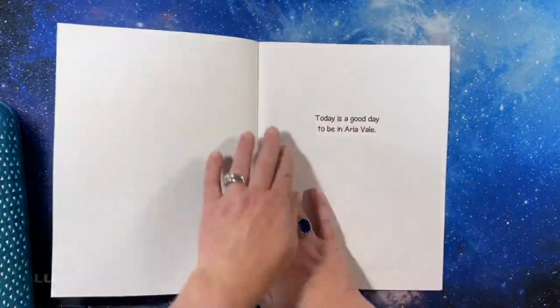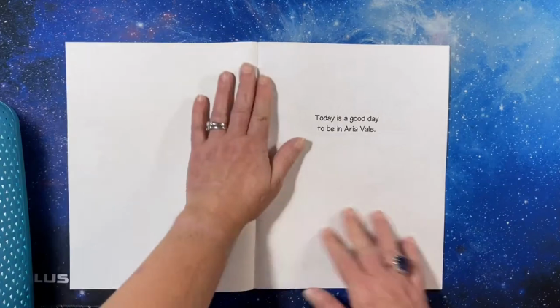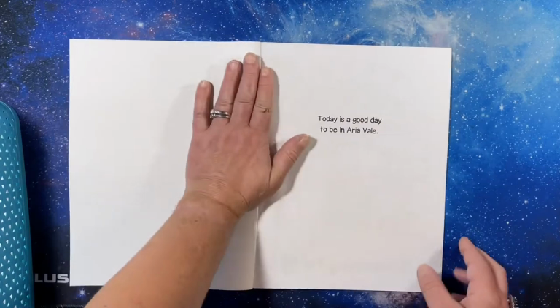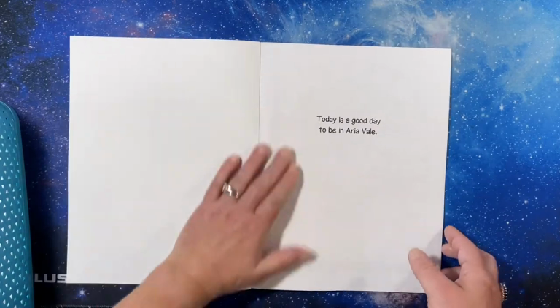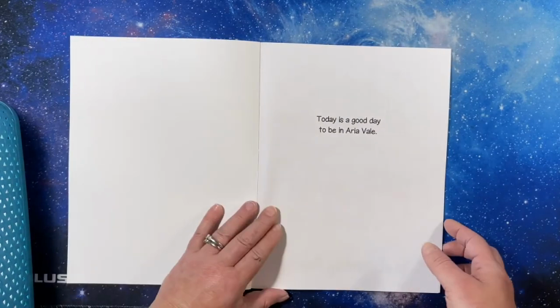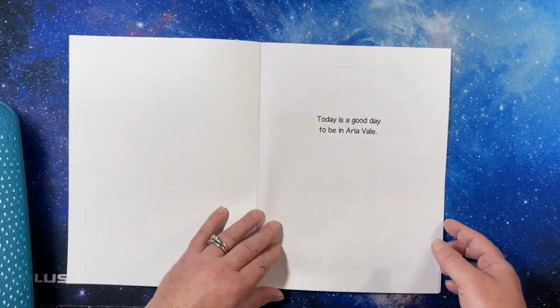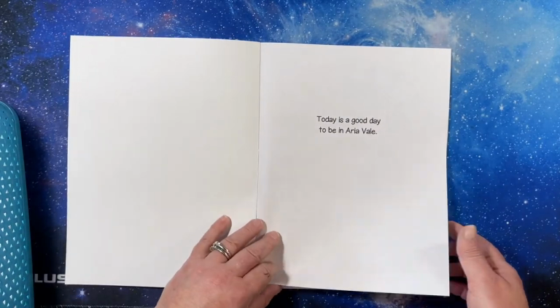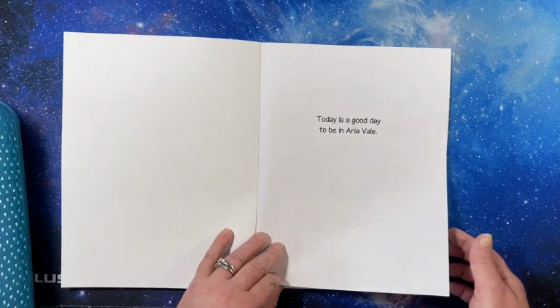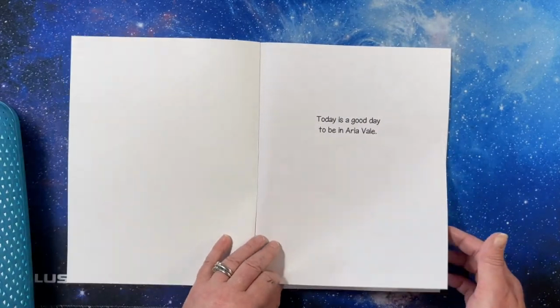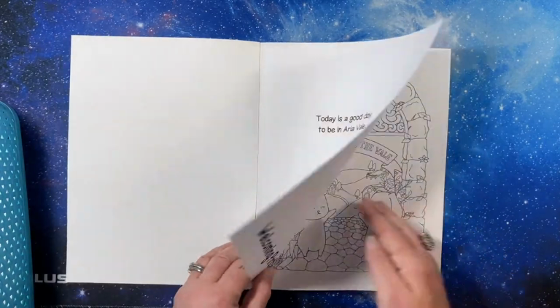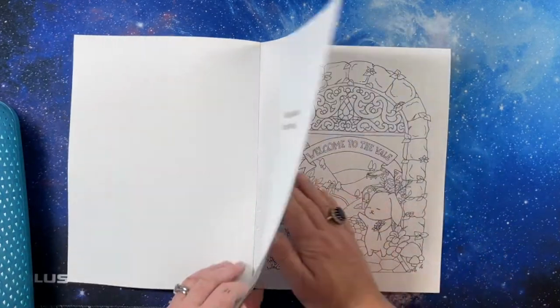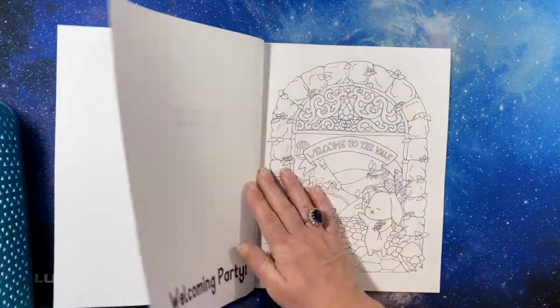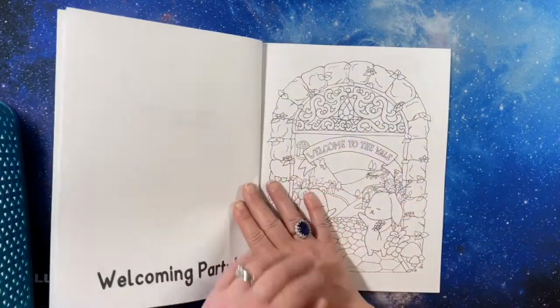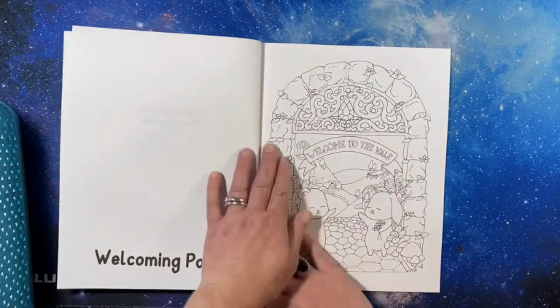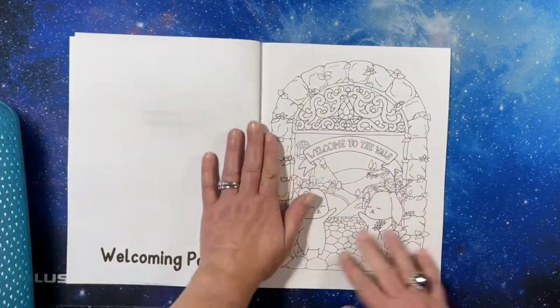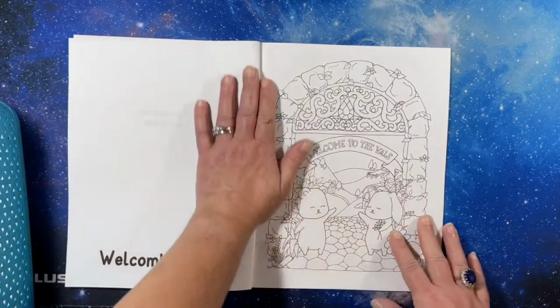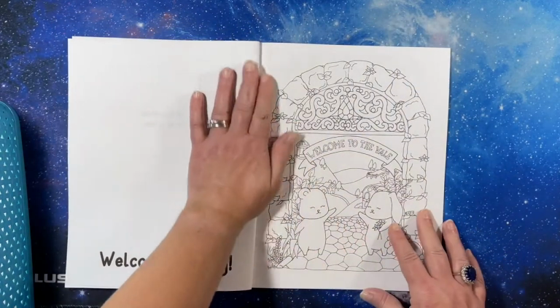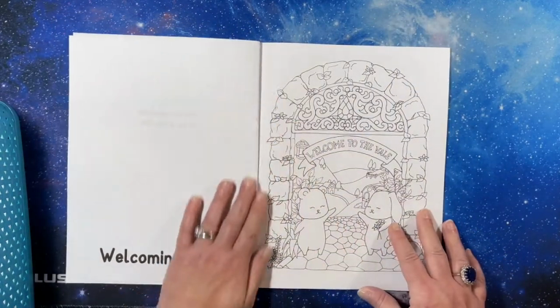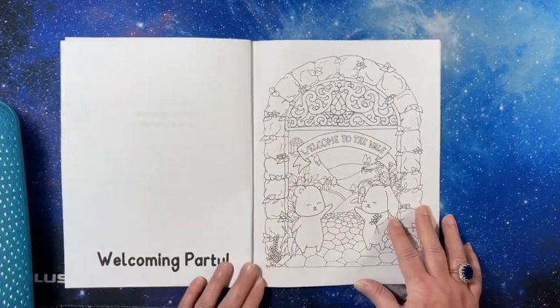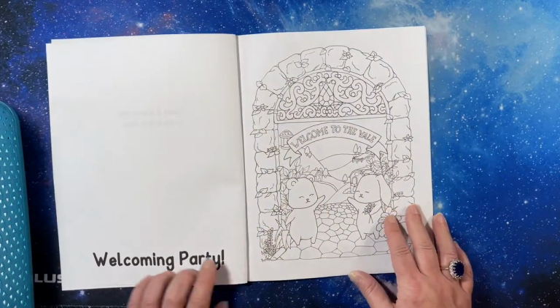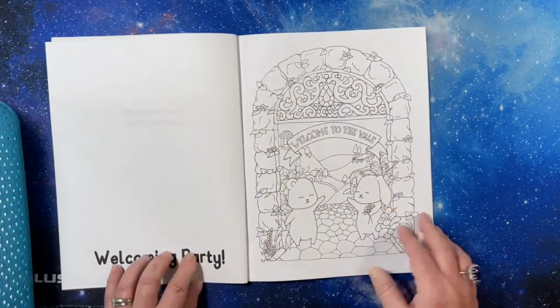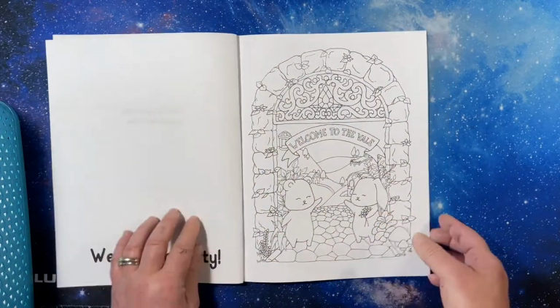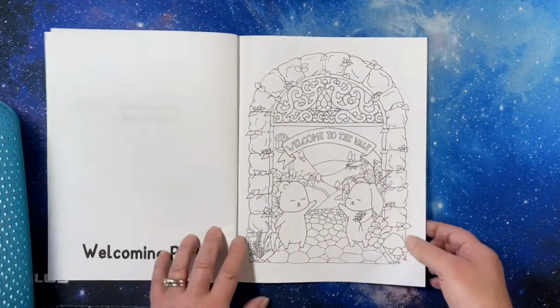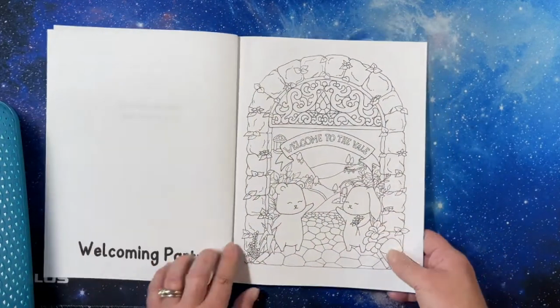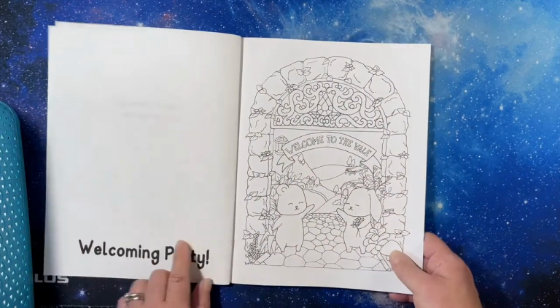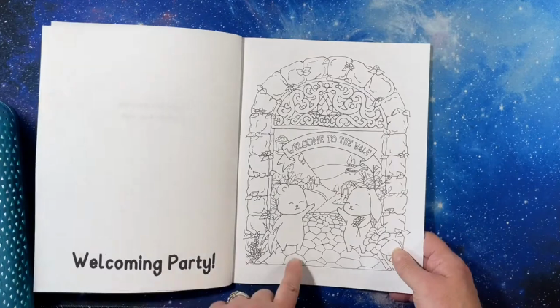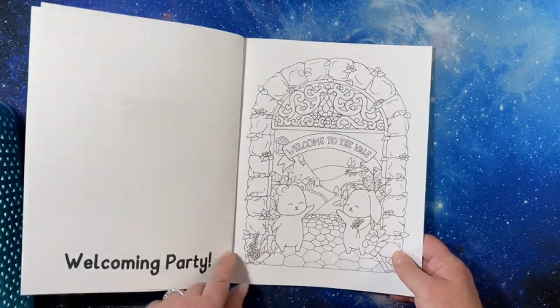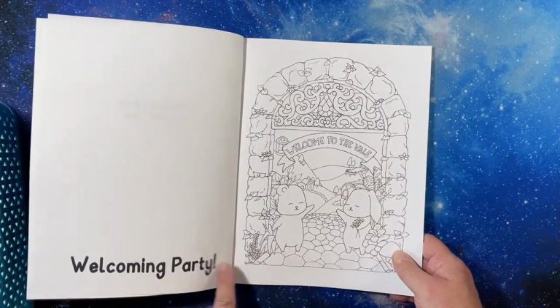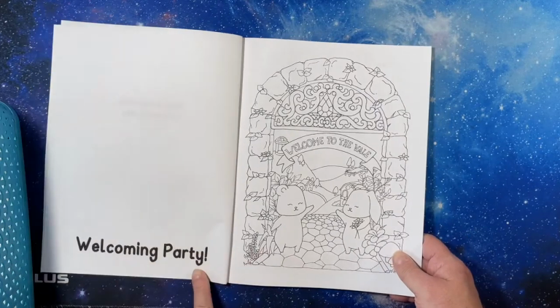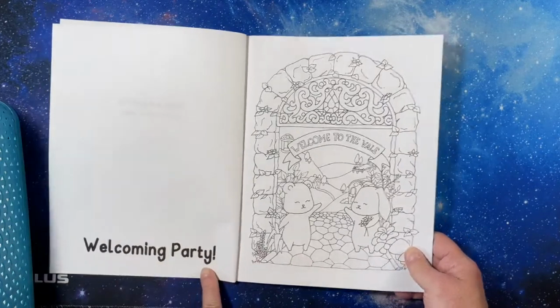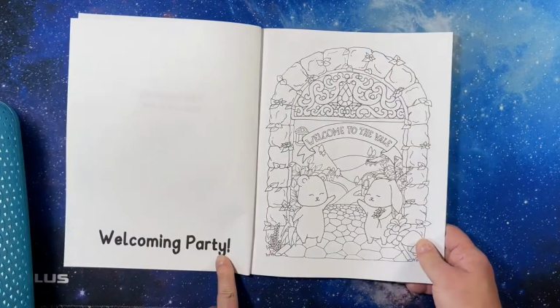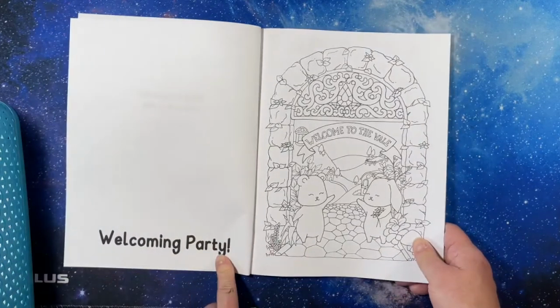Today is a good day to be in Aria Veil. And each one has a — is labeled.